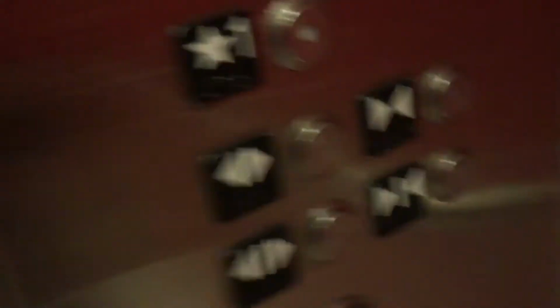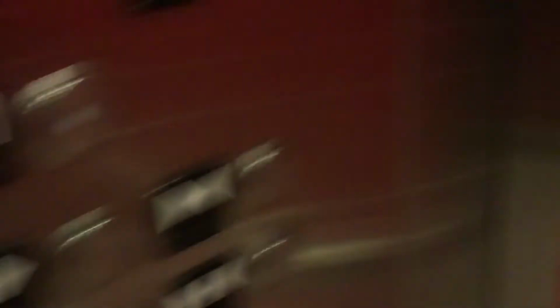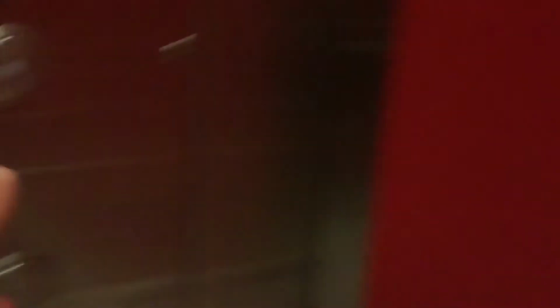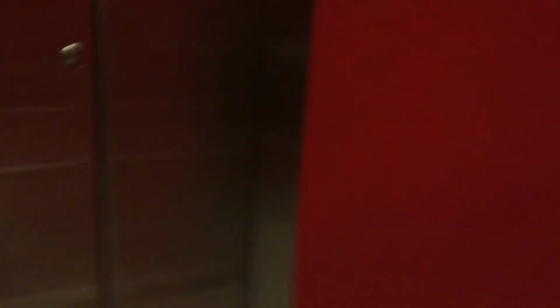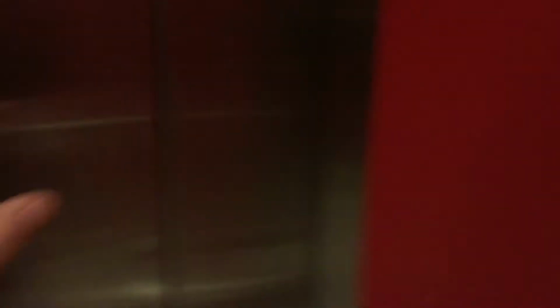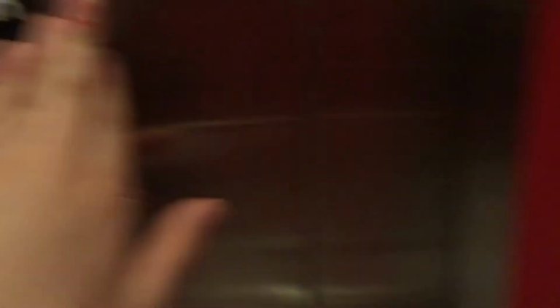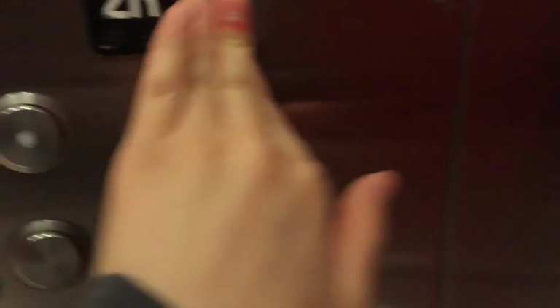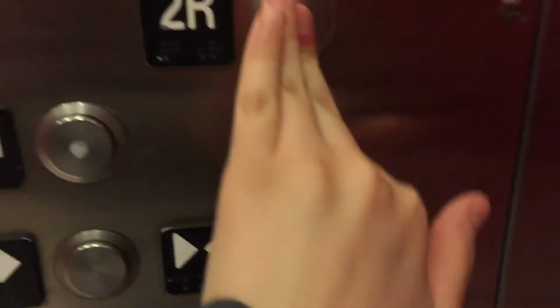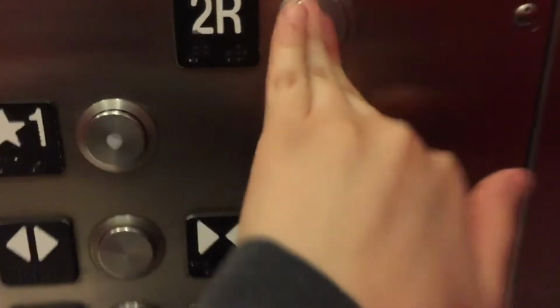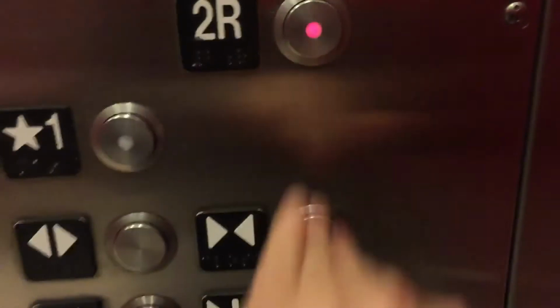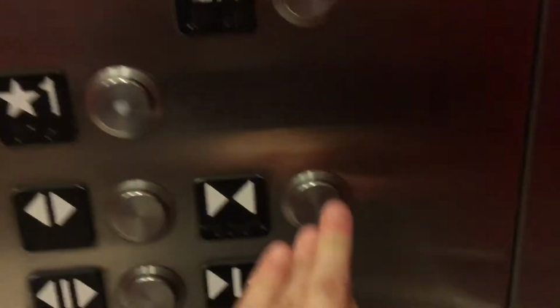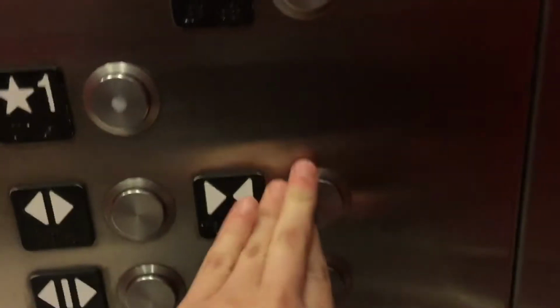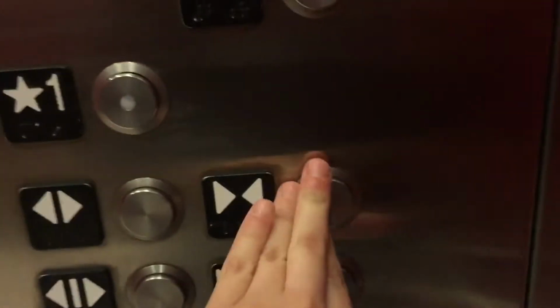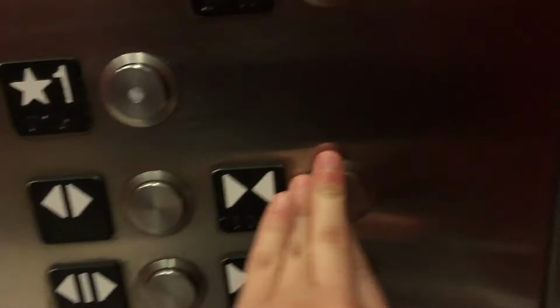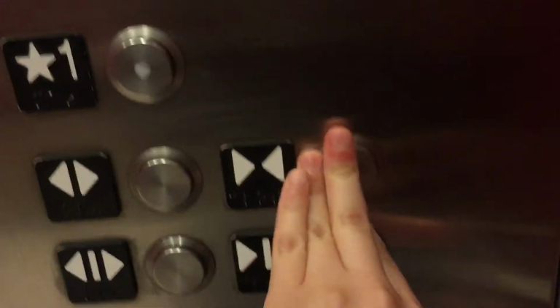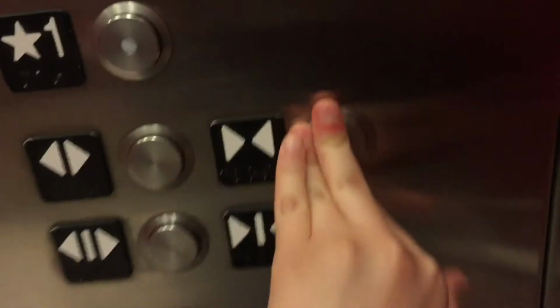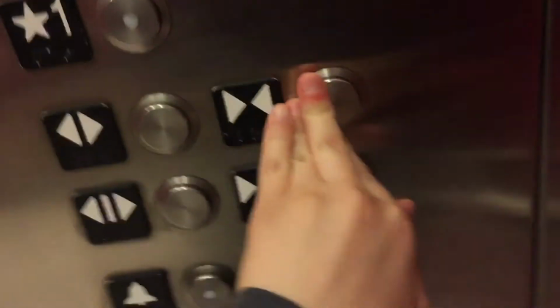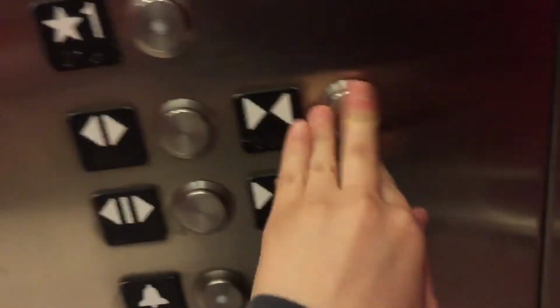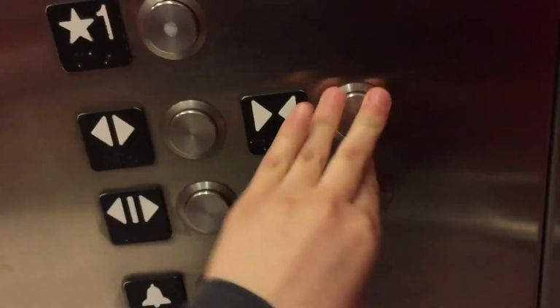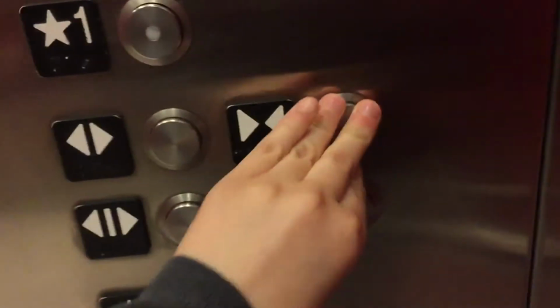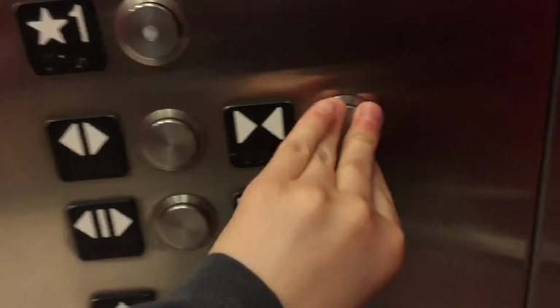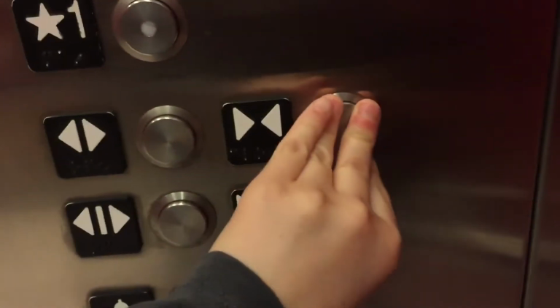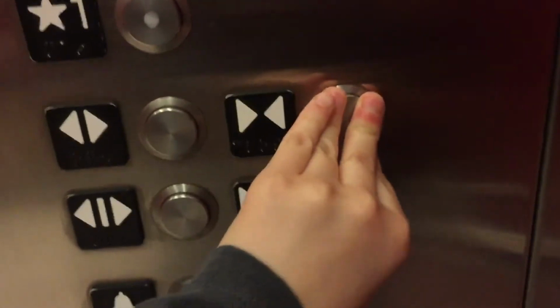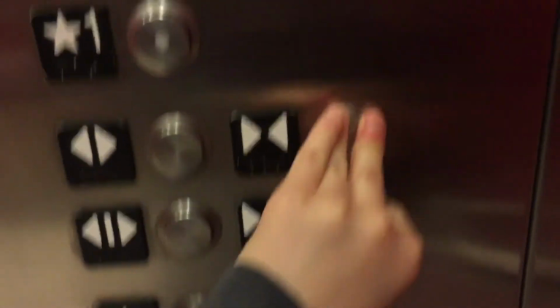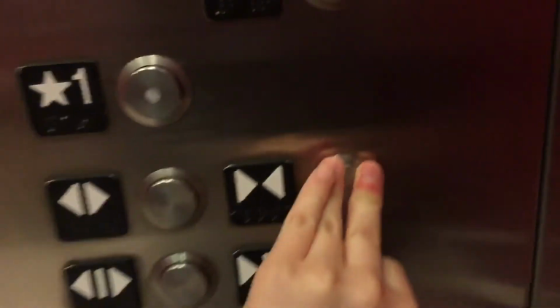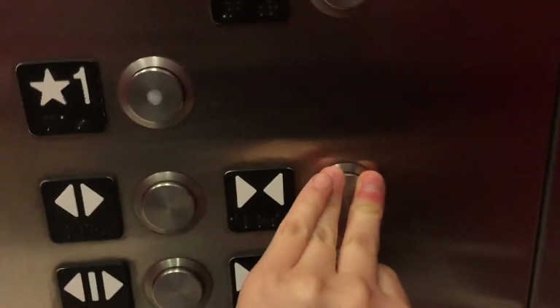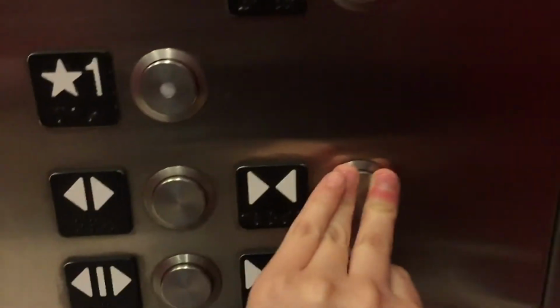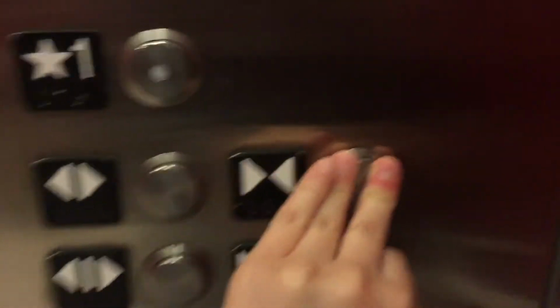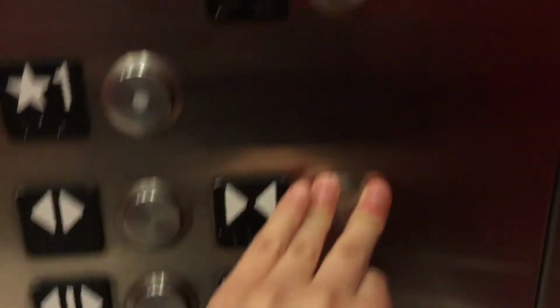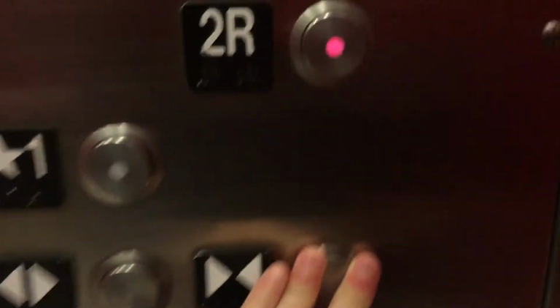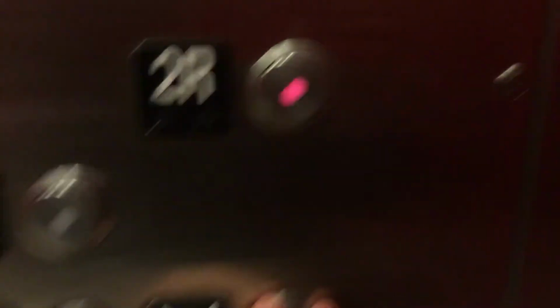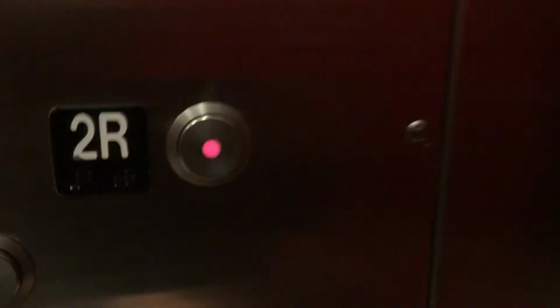By the way, I'm going to go to two floors. There's another thing like the Auburn Mall.